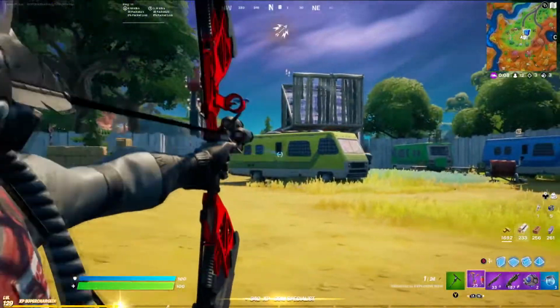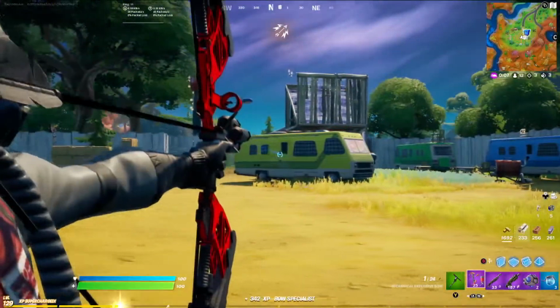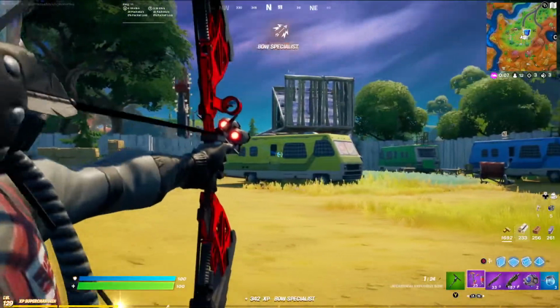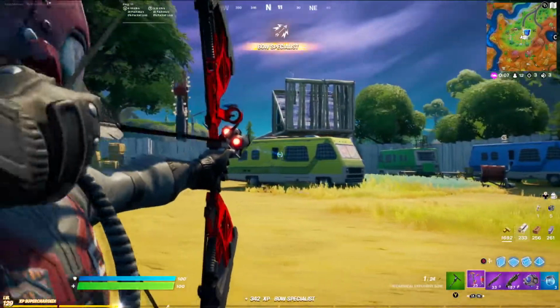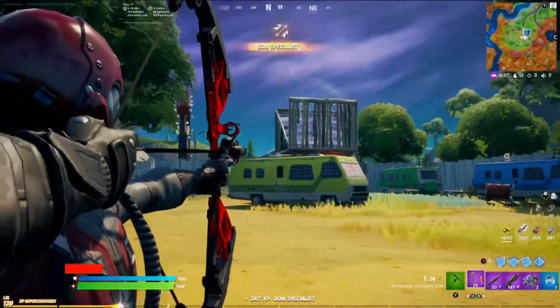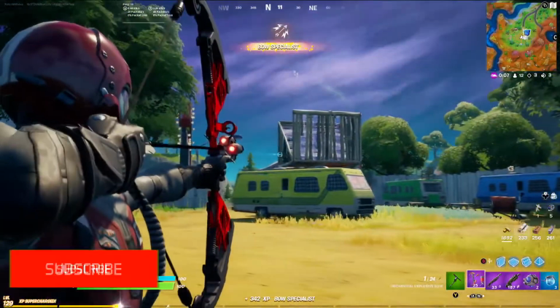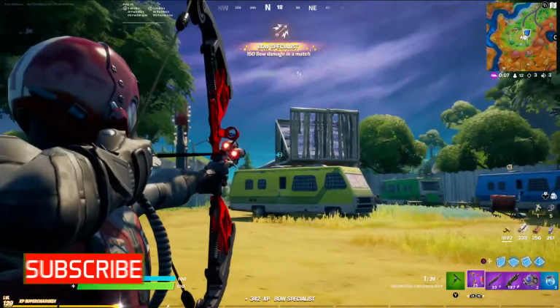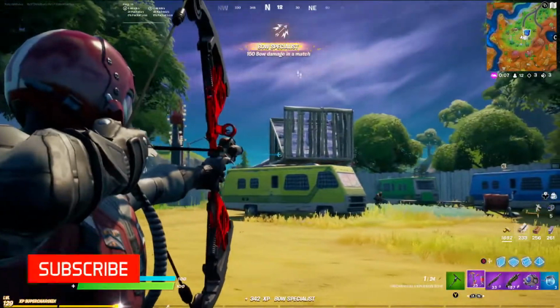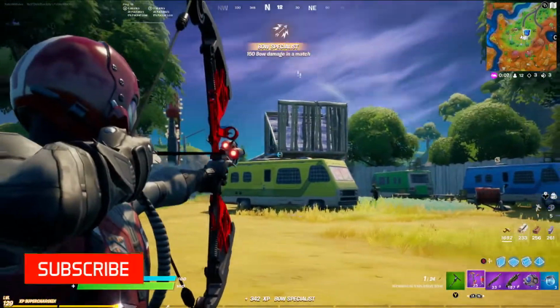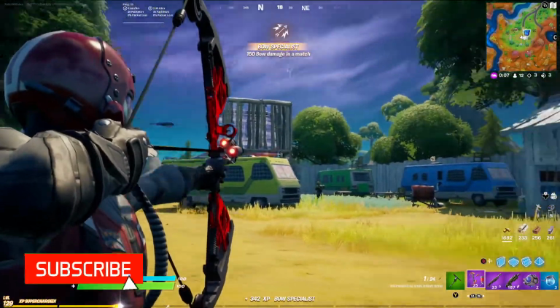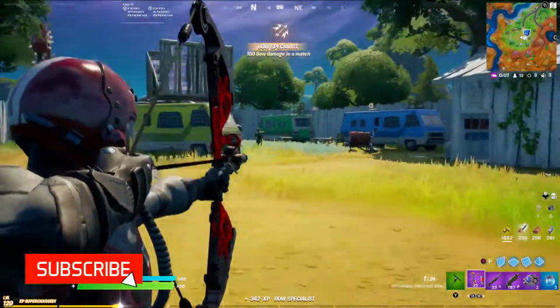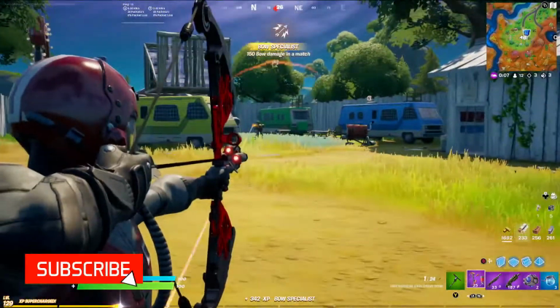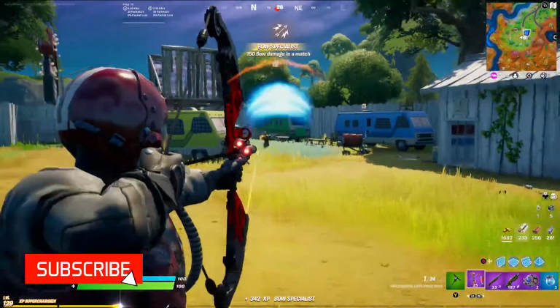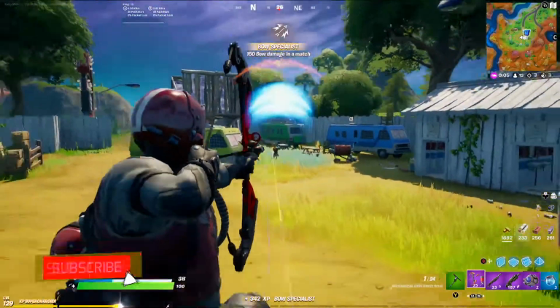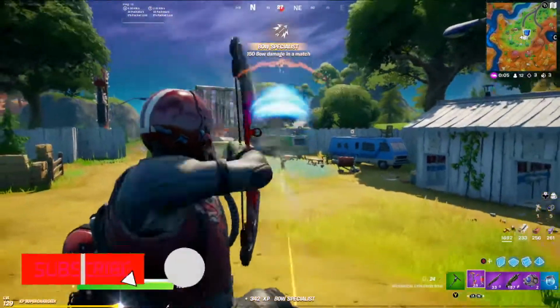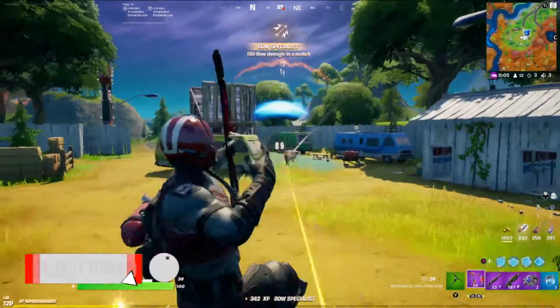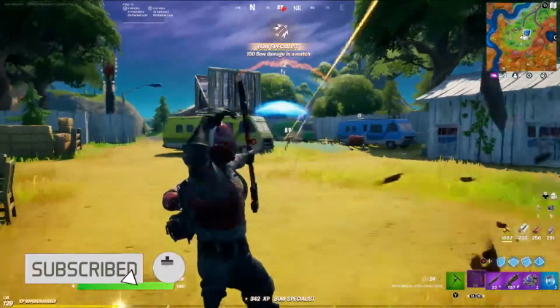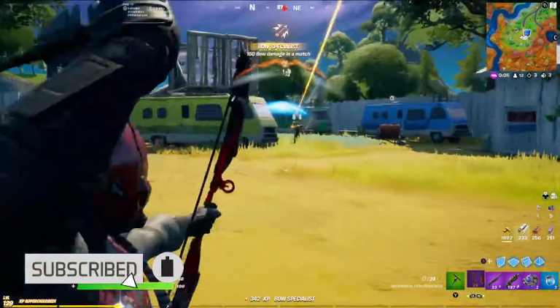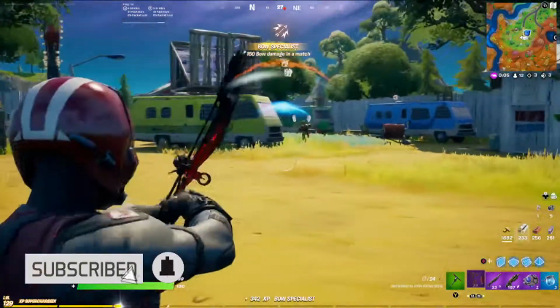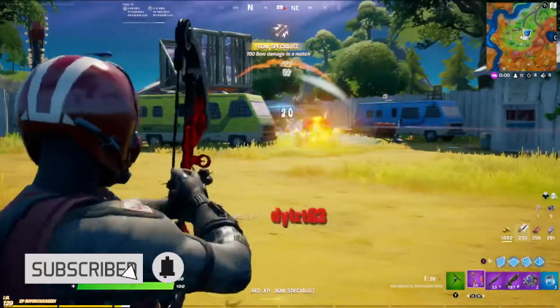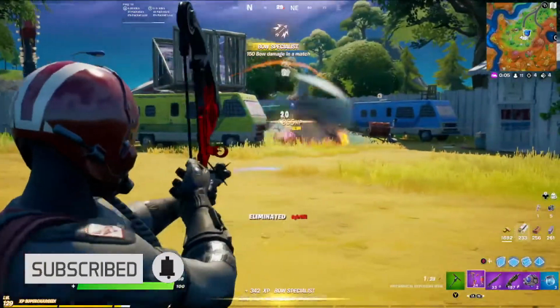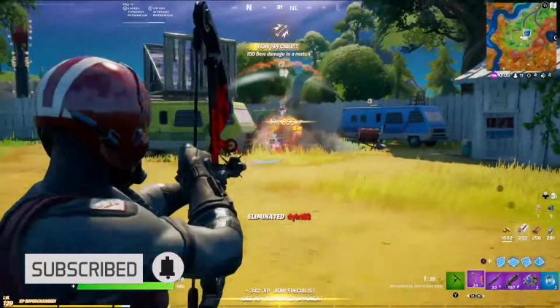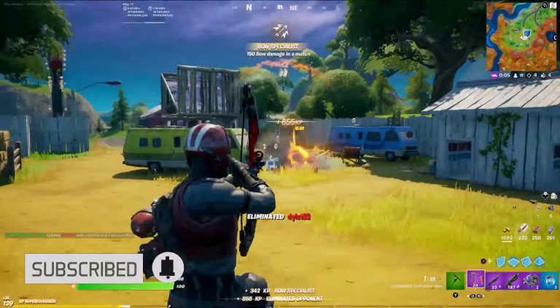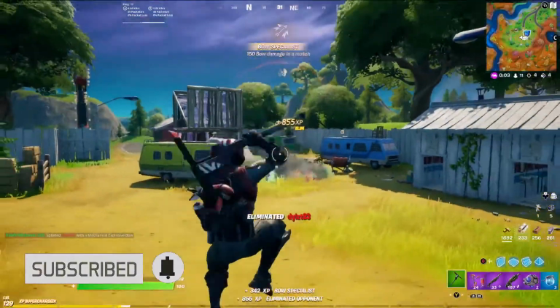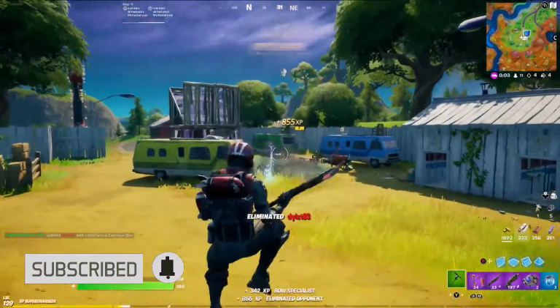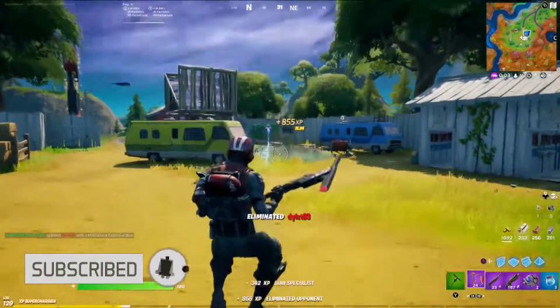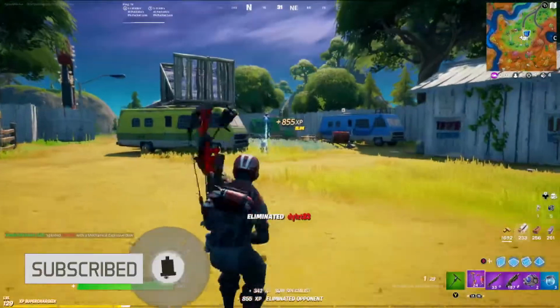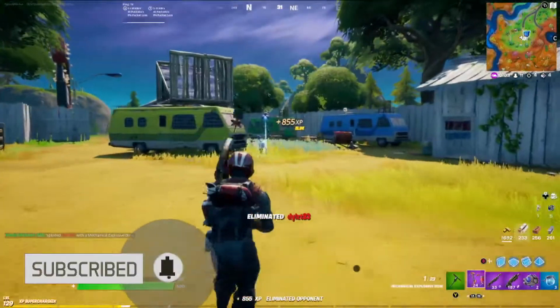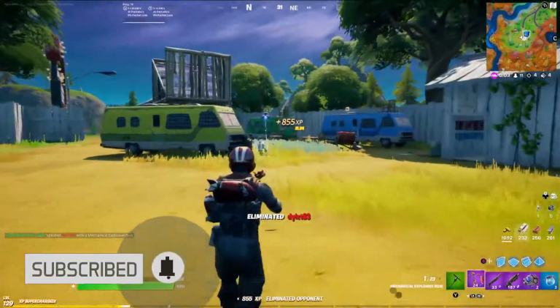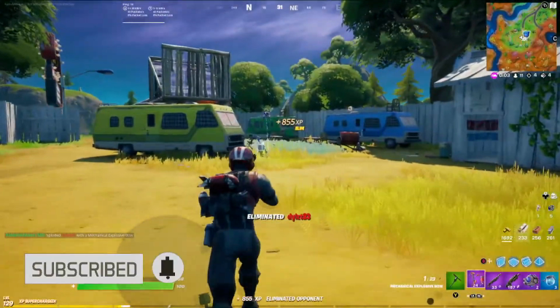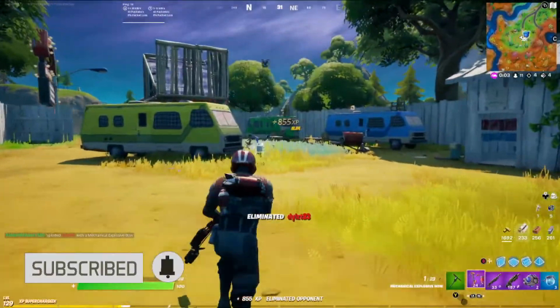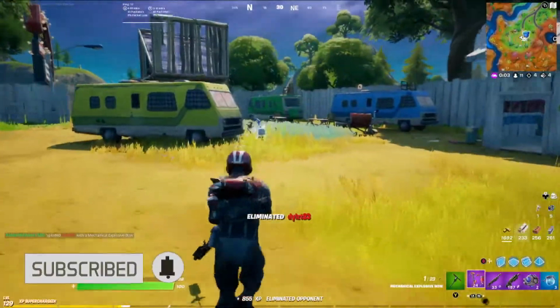Otherwise, that's it for this video. Thanks for watching — tell me what you think of this in the comments below.